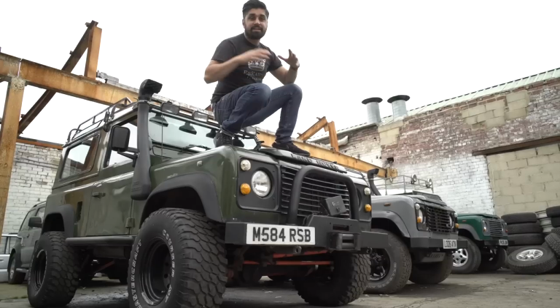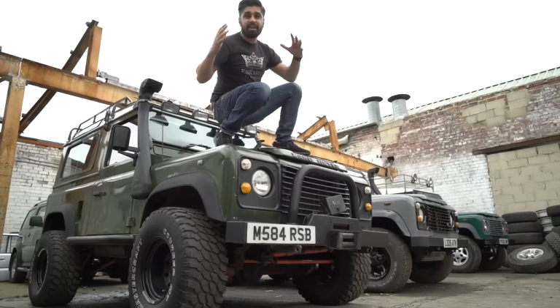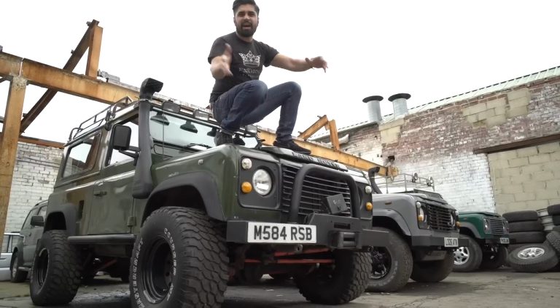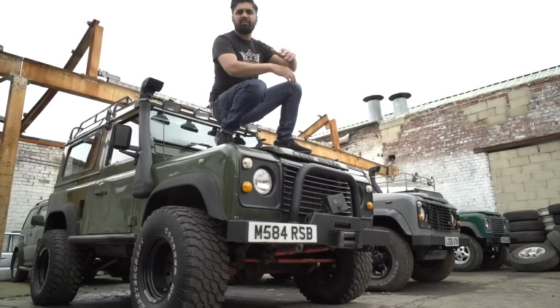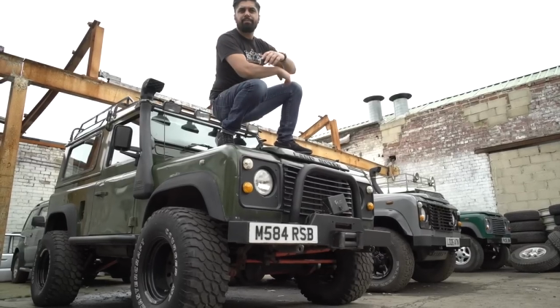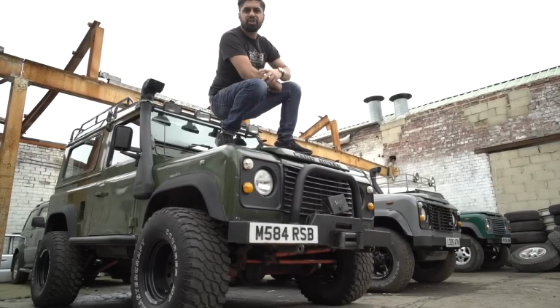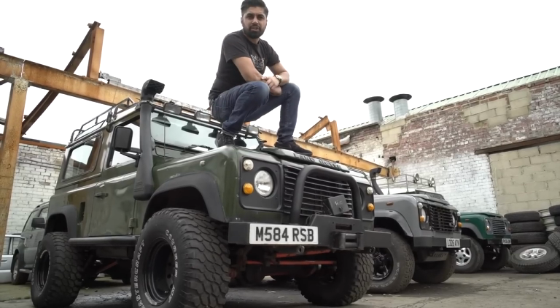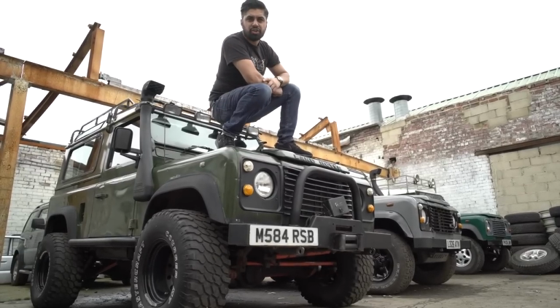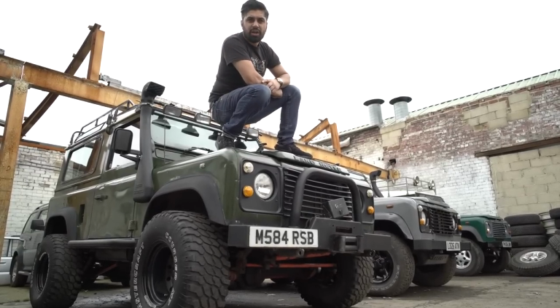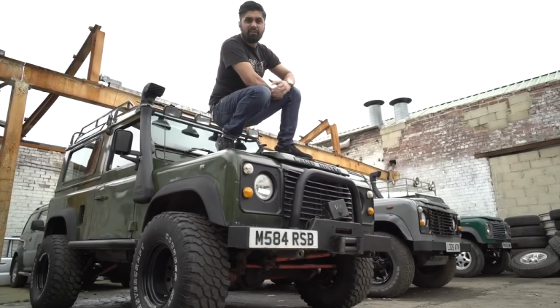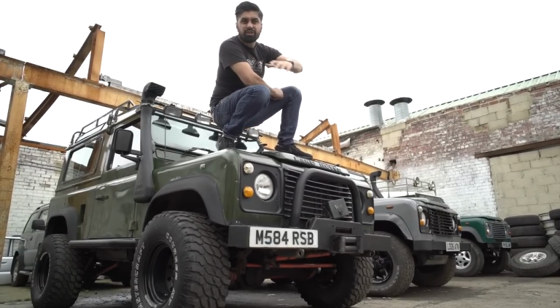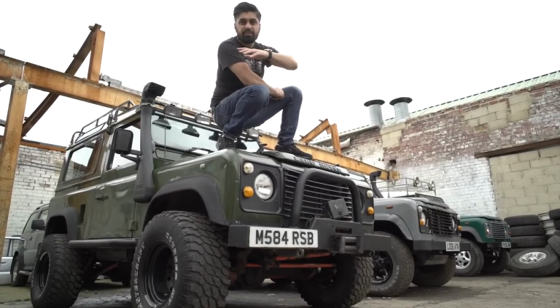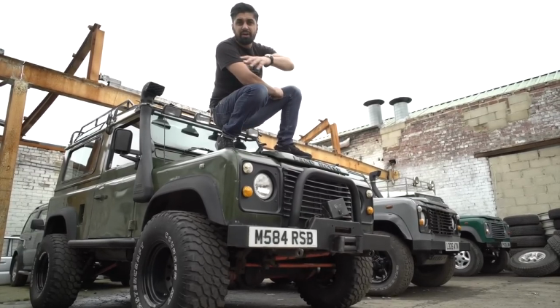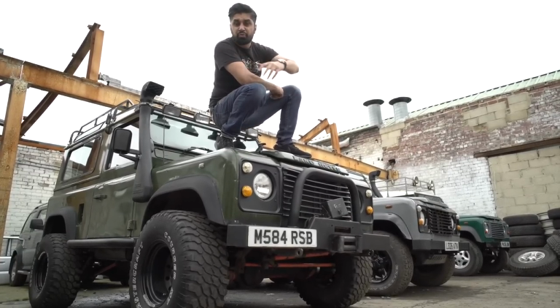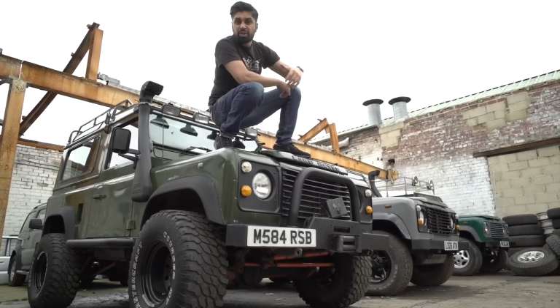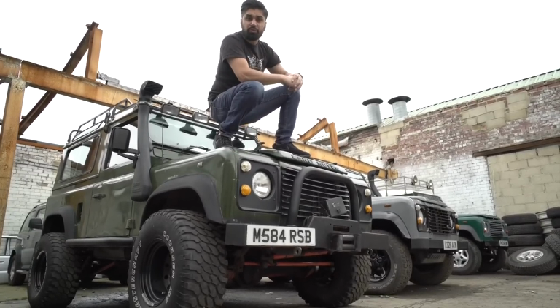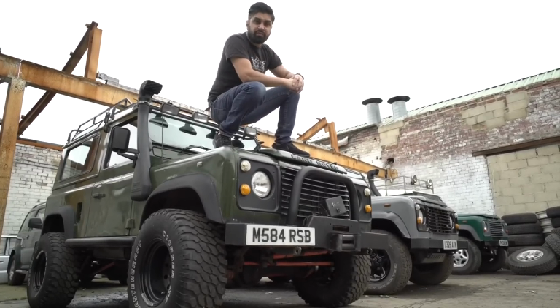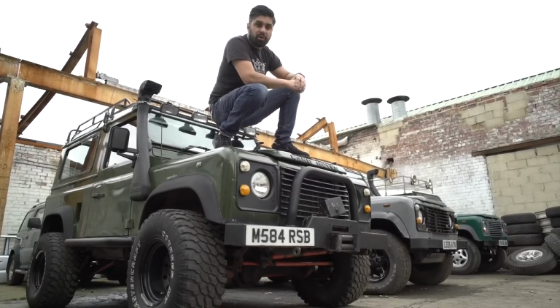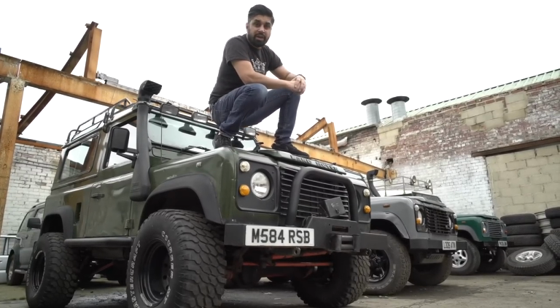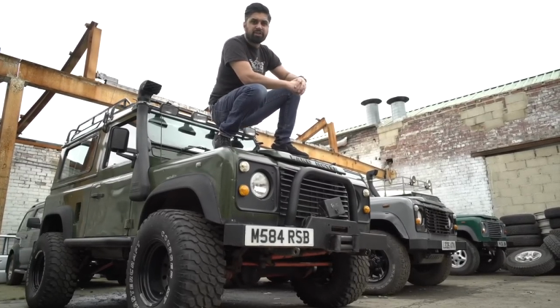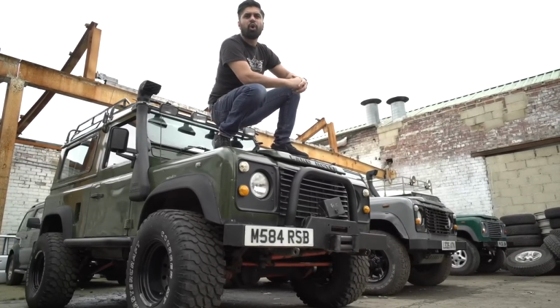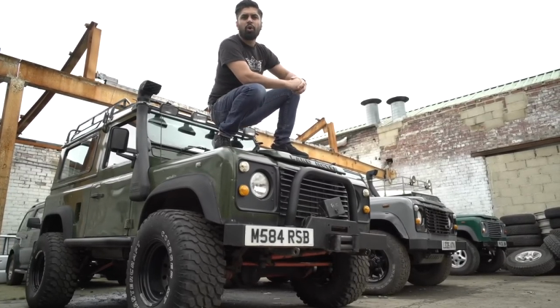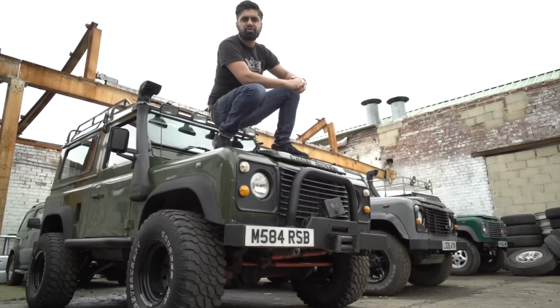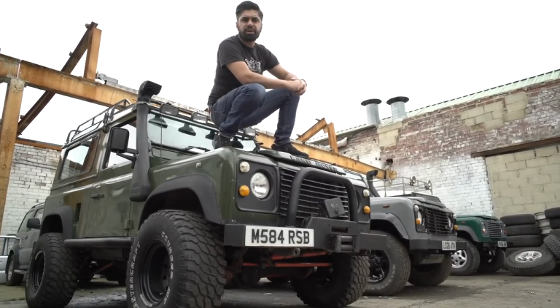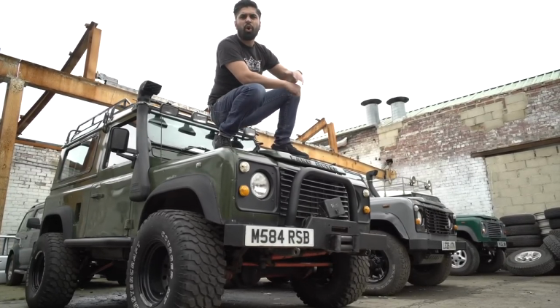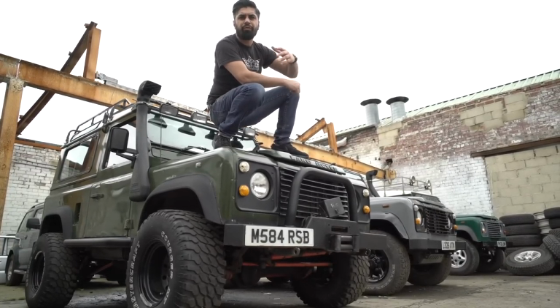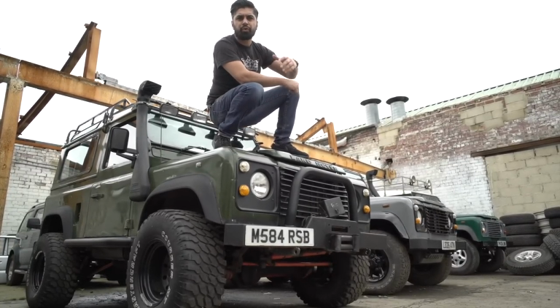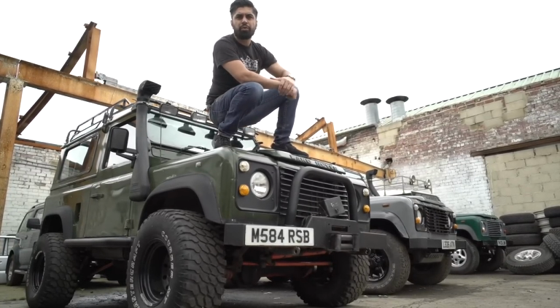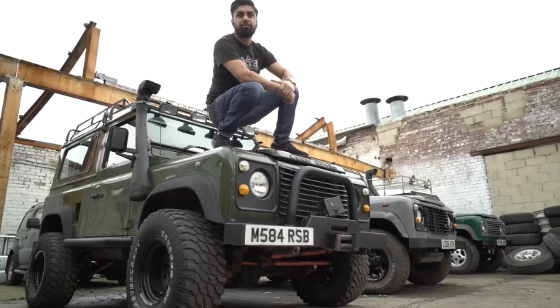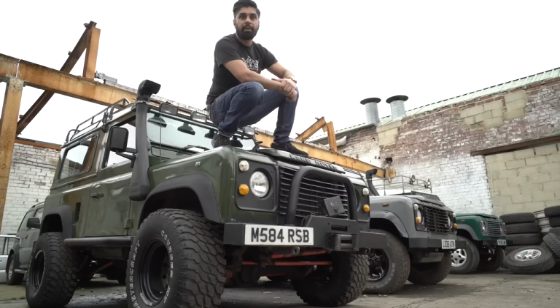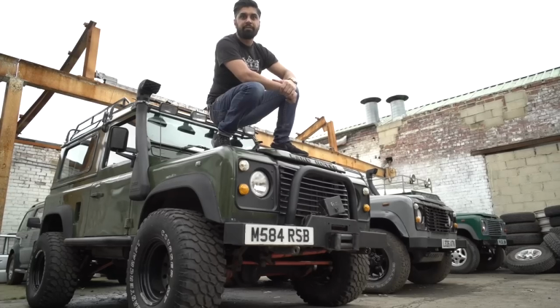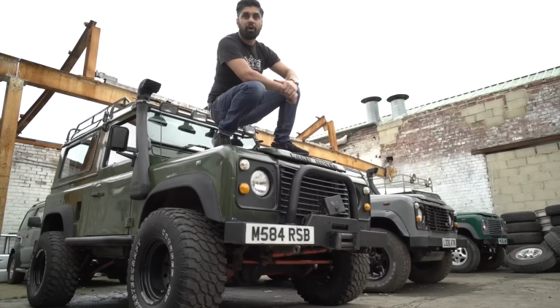Today I have a big challenge. I've got to convert a Range Rover Vogue into an all-terrain off-road 4x4.